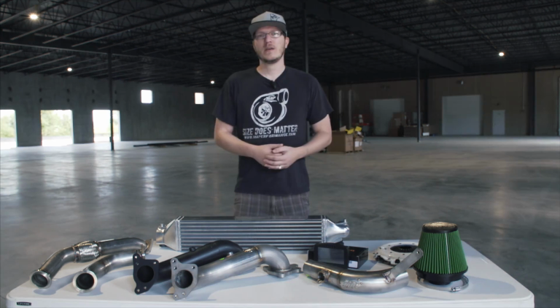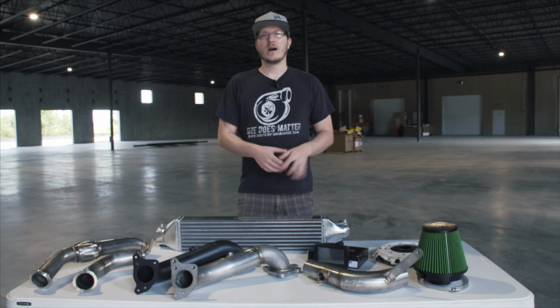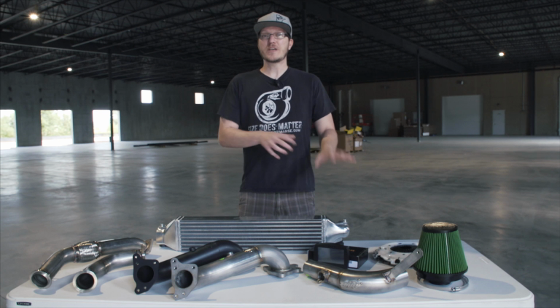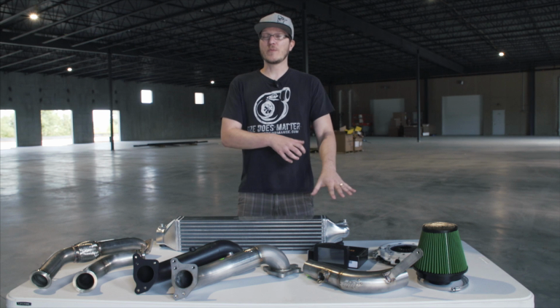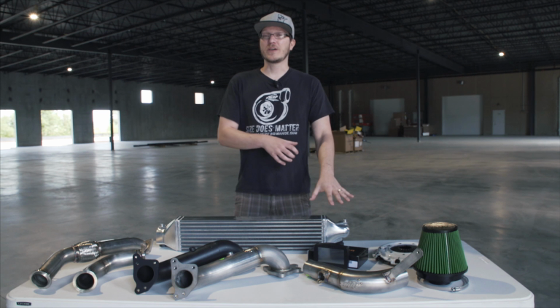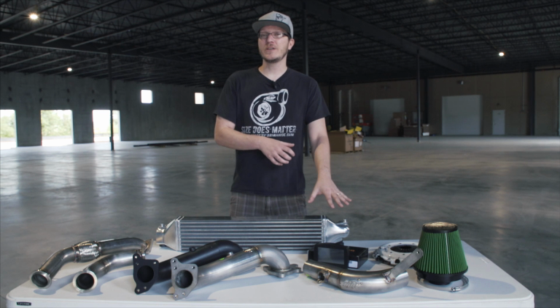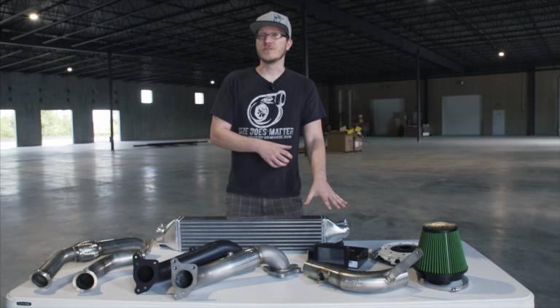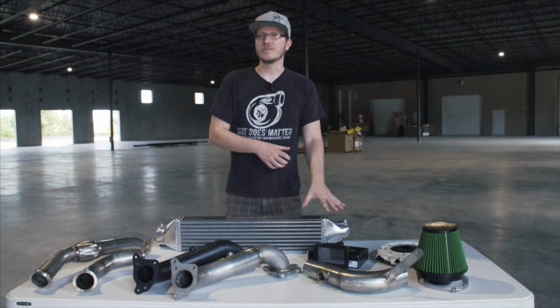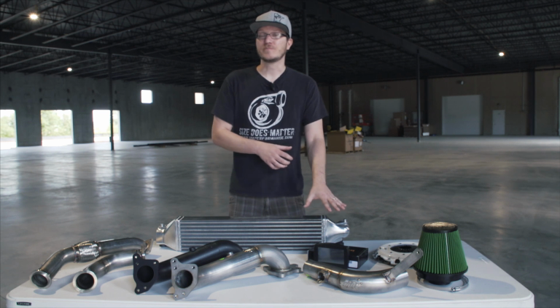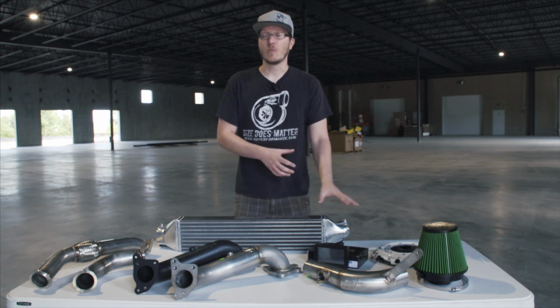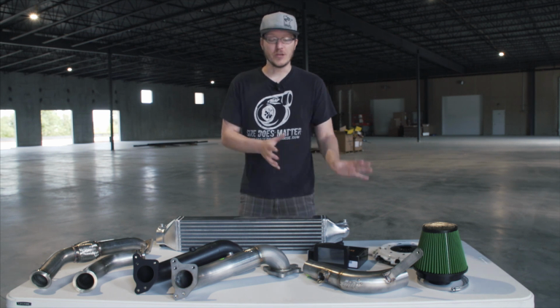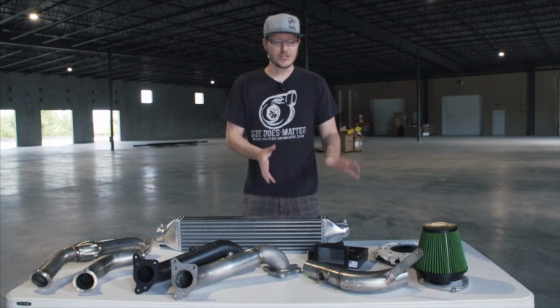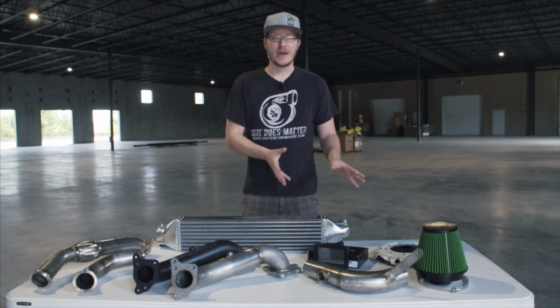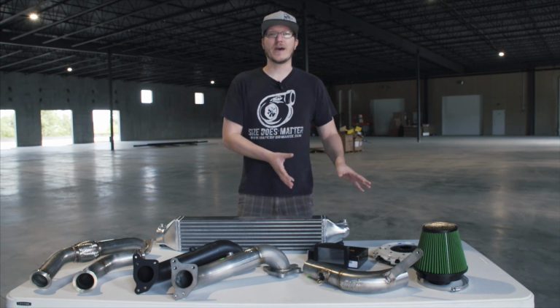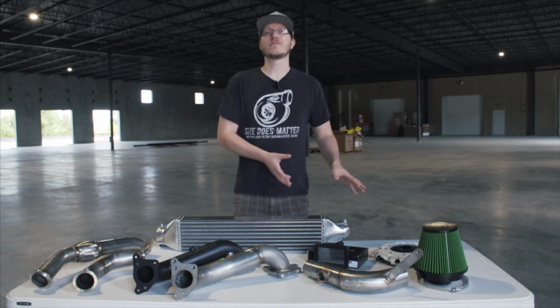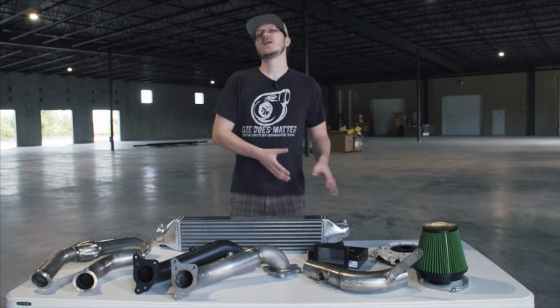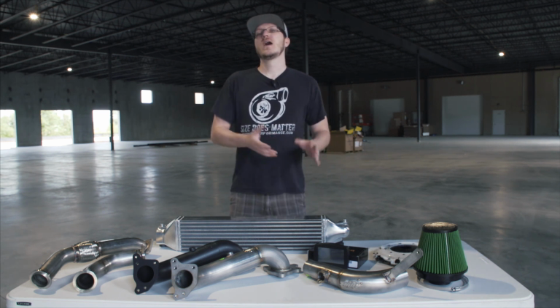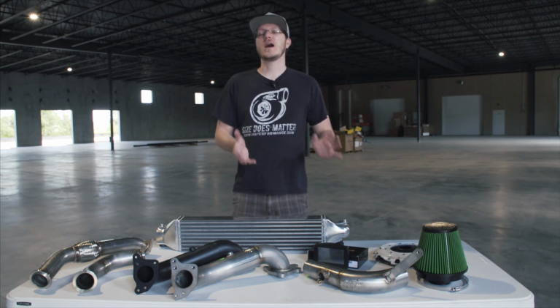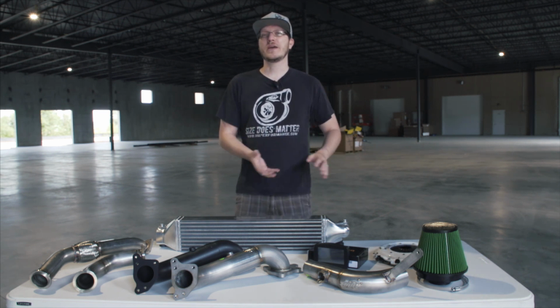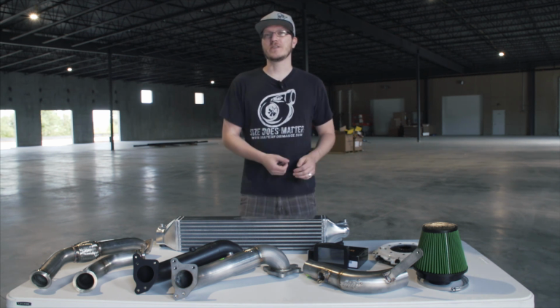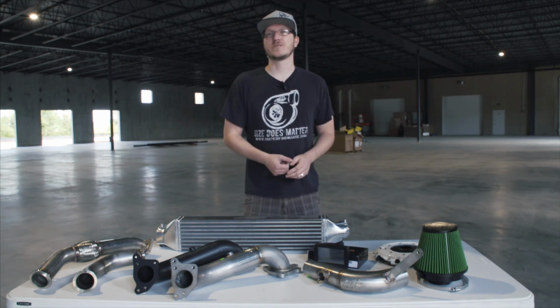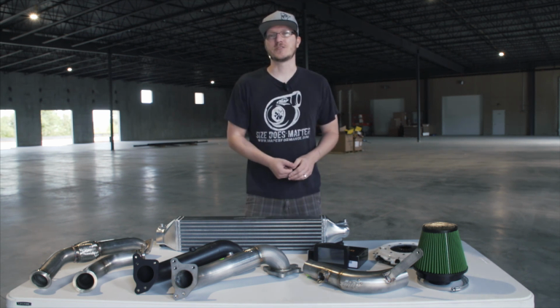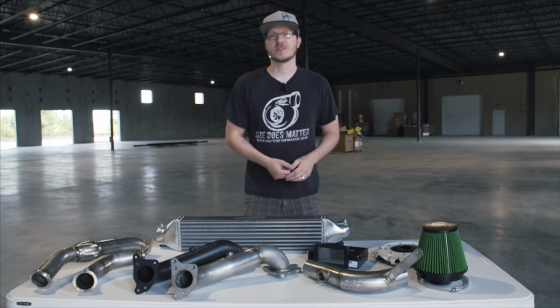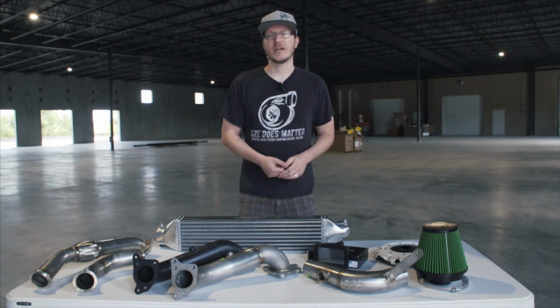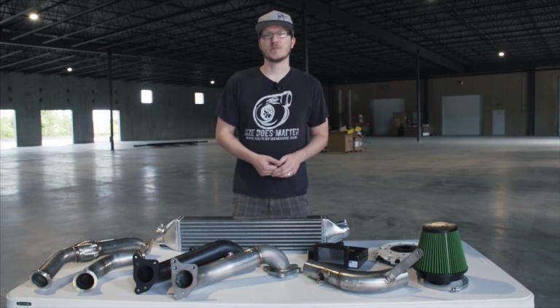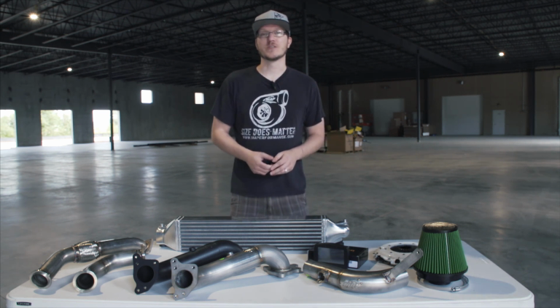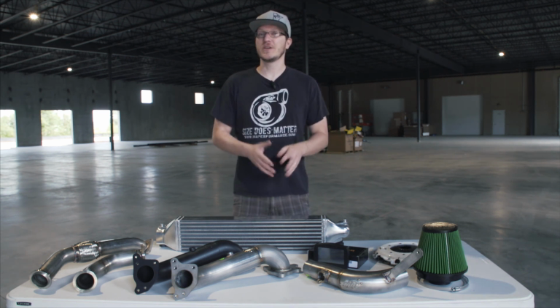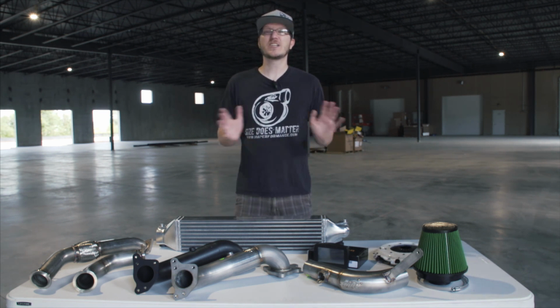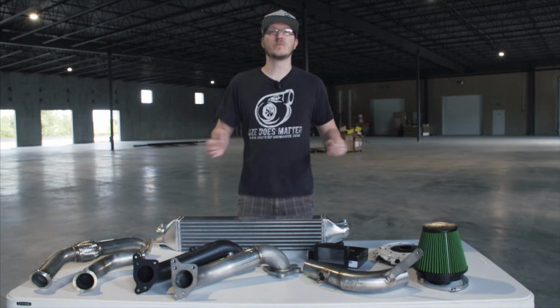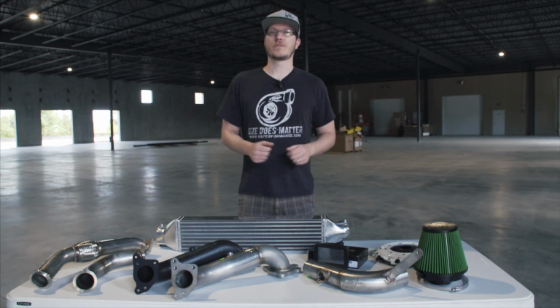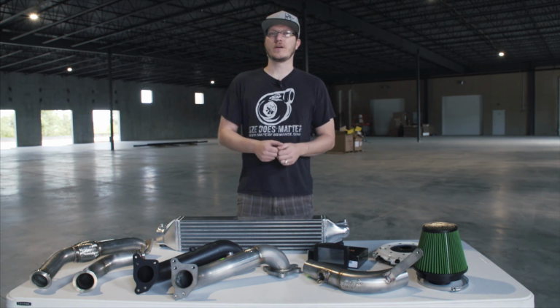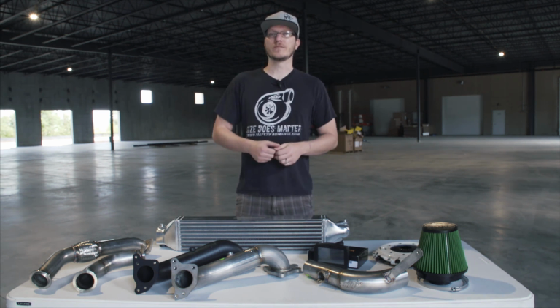On top of the K-Tuner, we also carry Hondata solutions as well, so we've got you both covered.